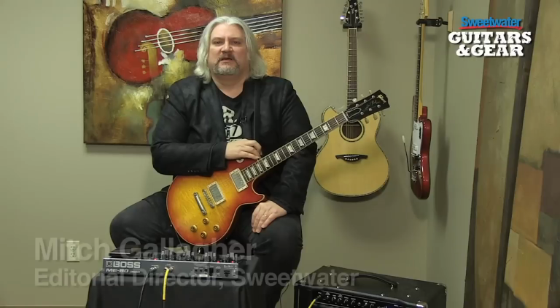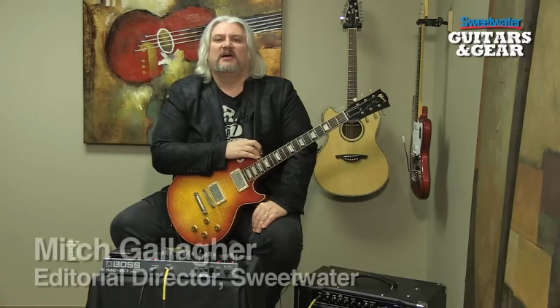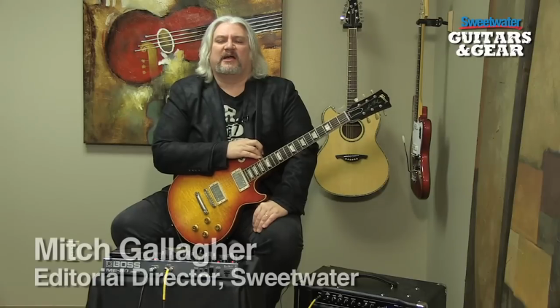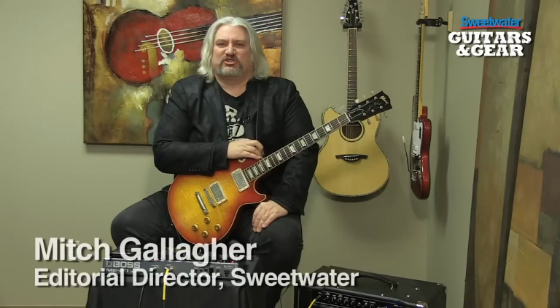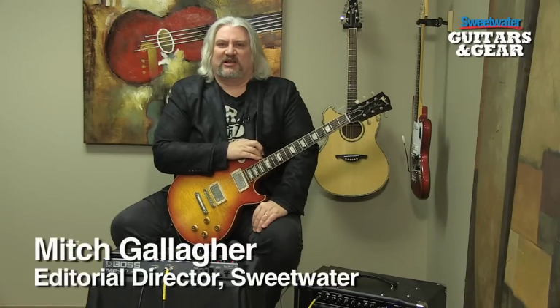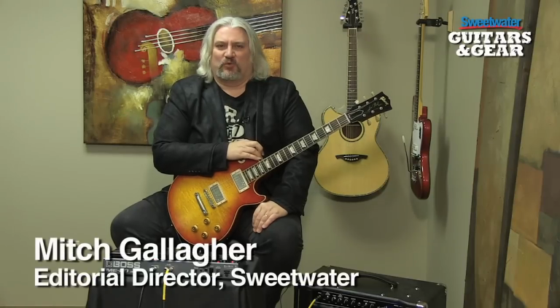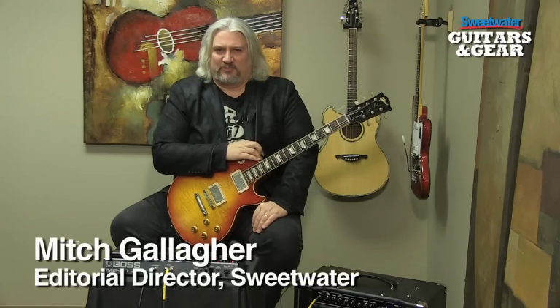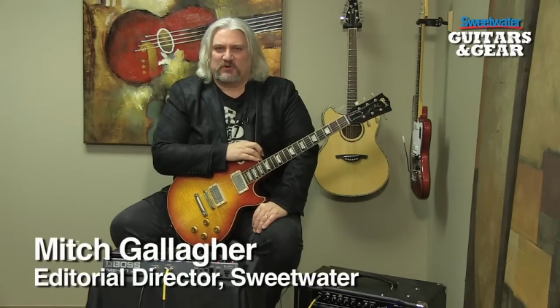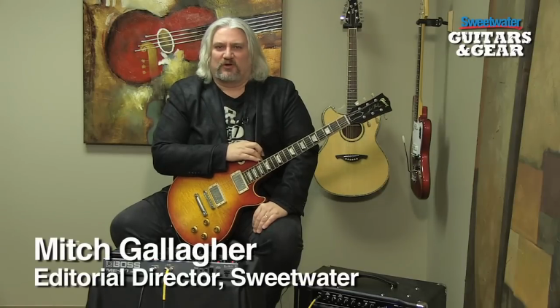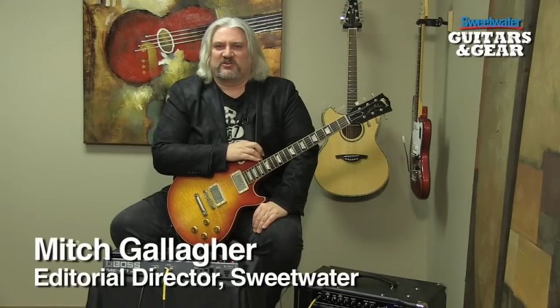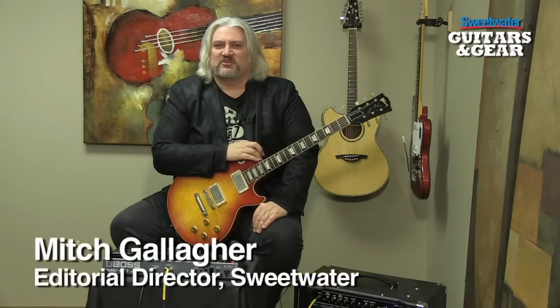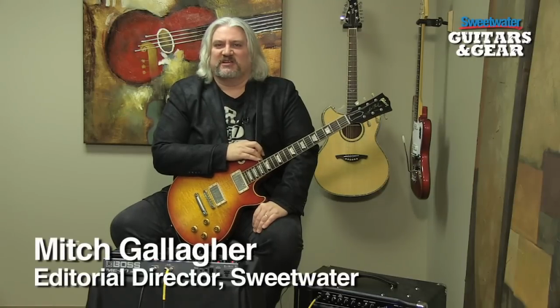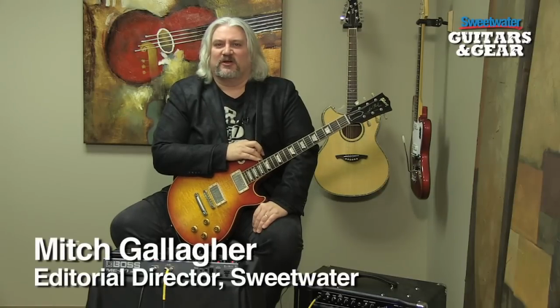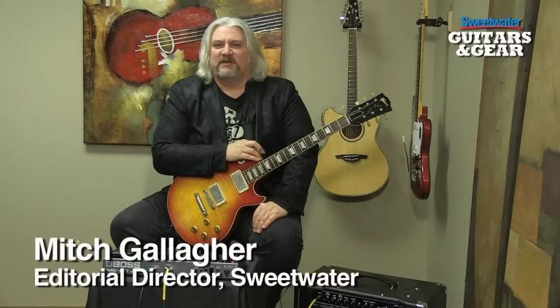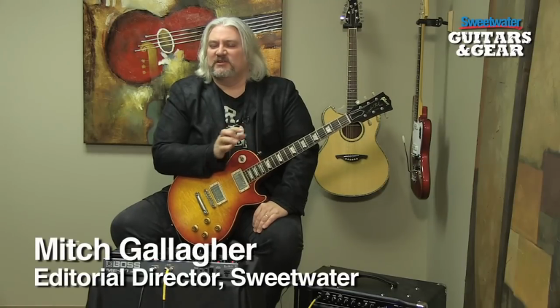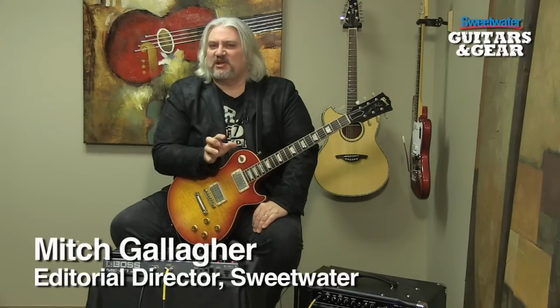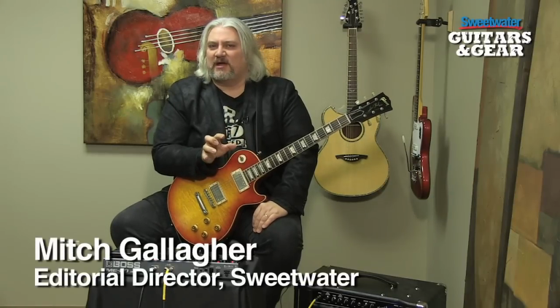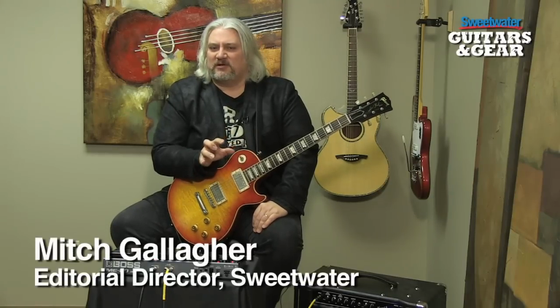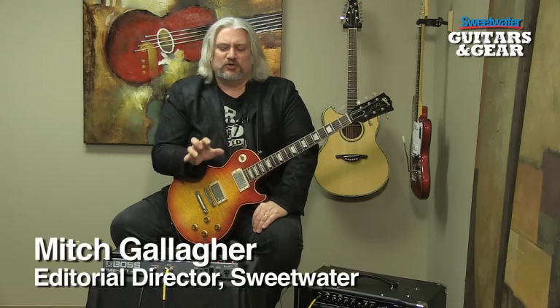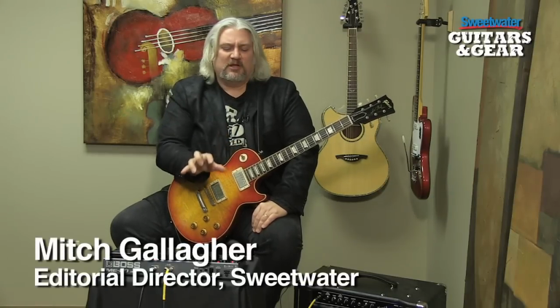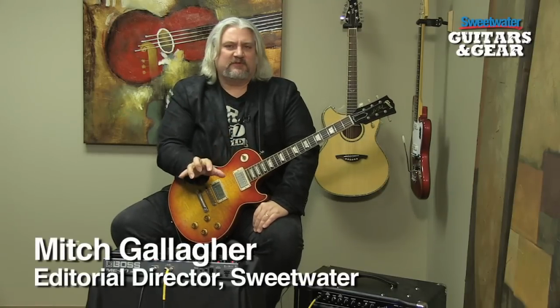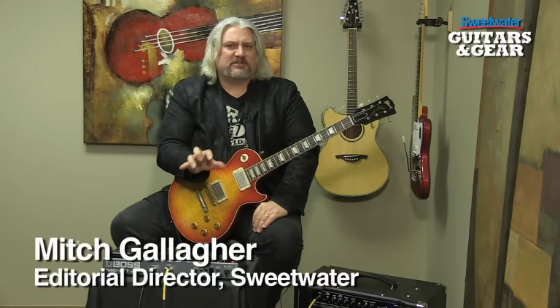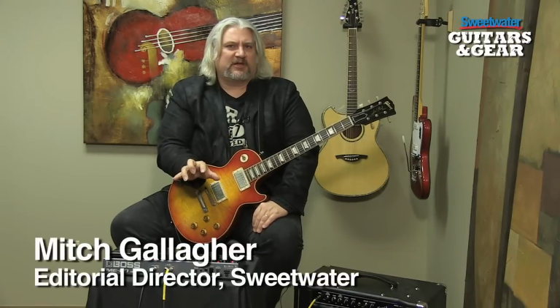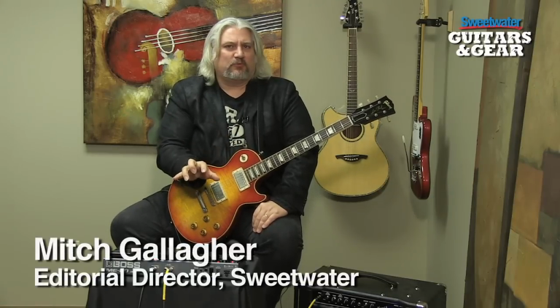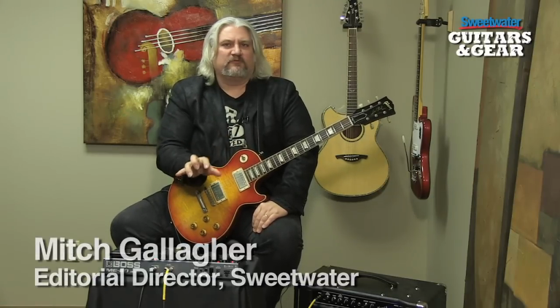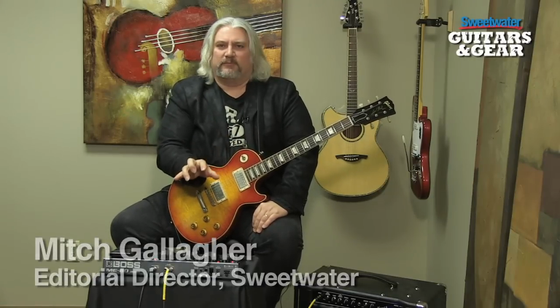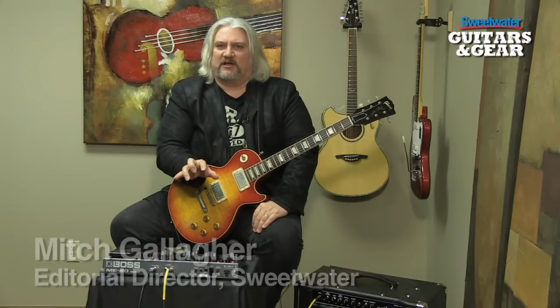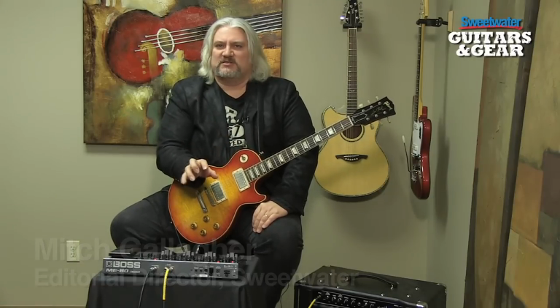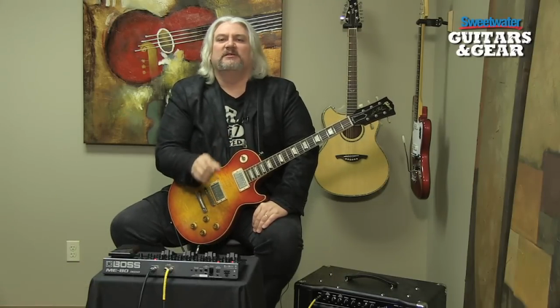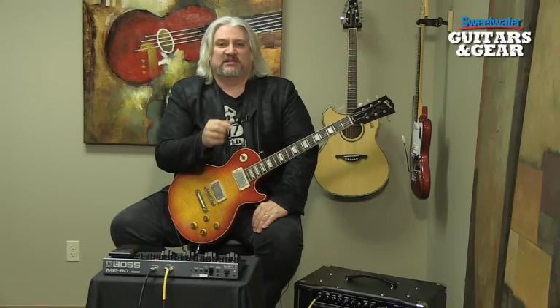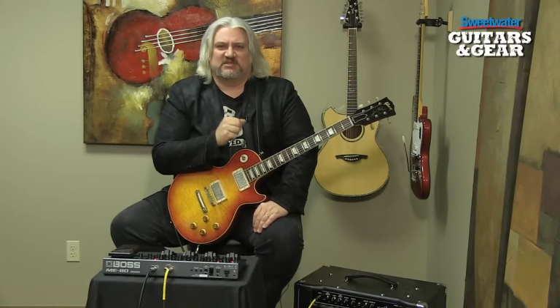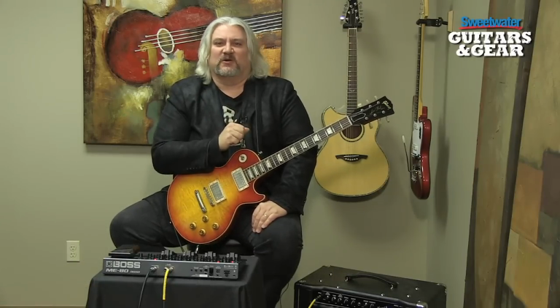Hi, I'm Mitch Gallagher, welcome to Sweetwater's Guitars and Gear. This time out, a new multi-effects pedal board from Boss. Let's get started.